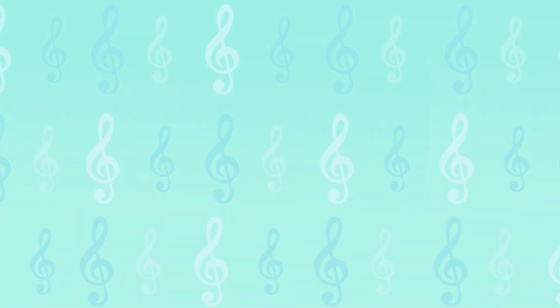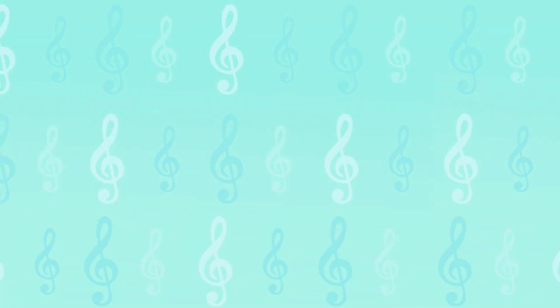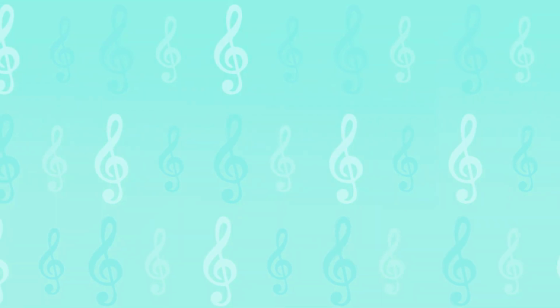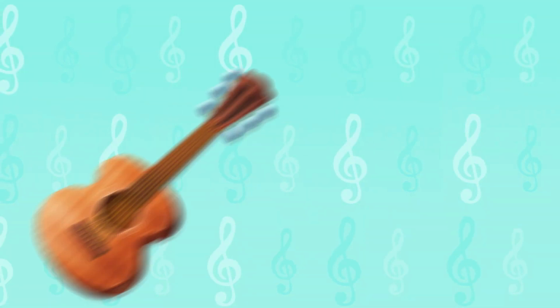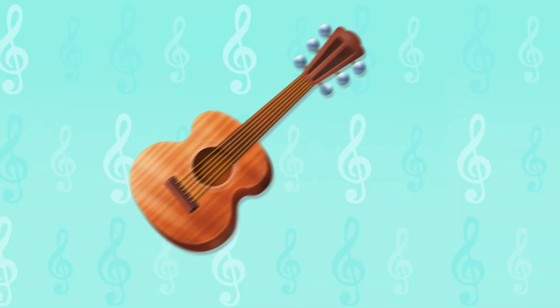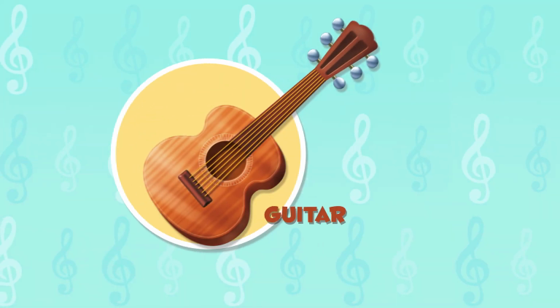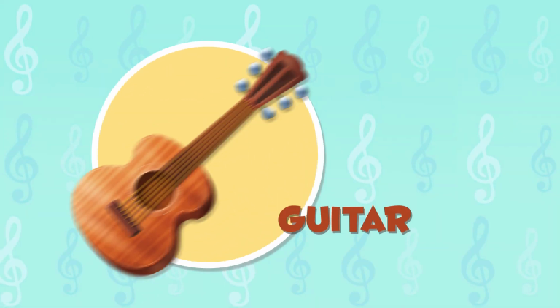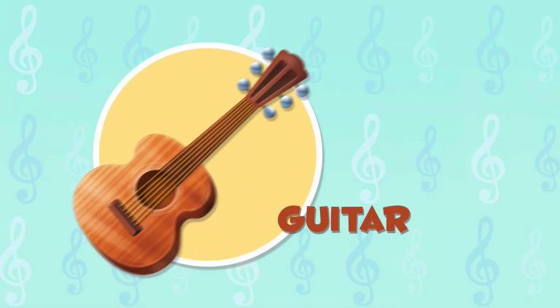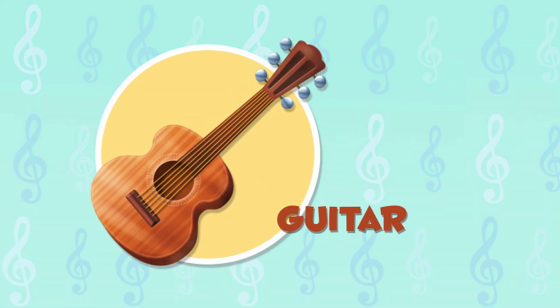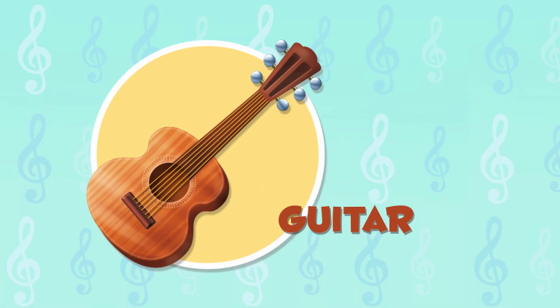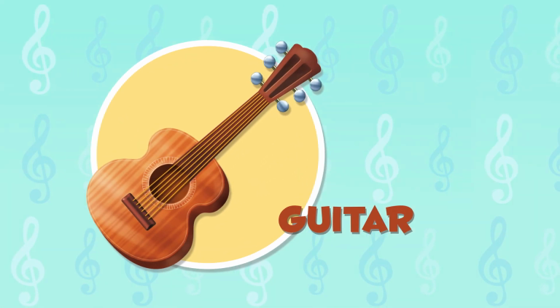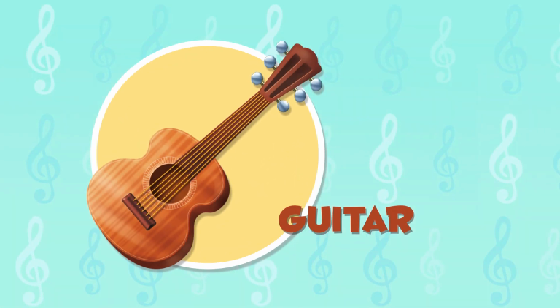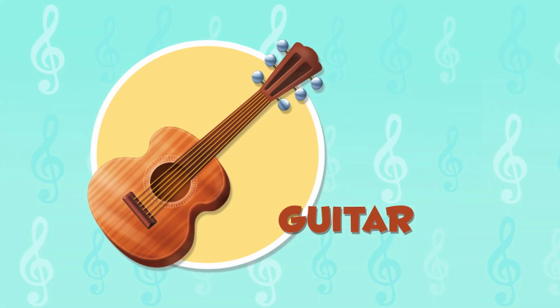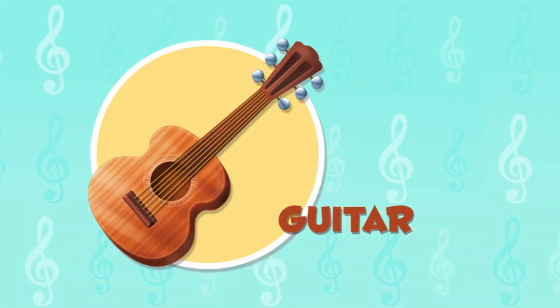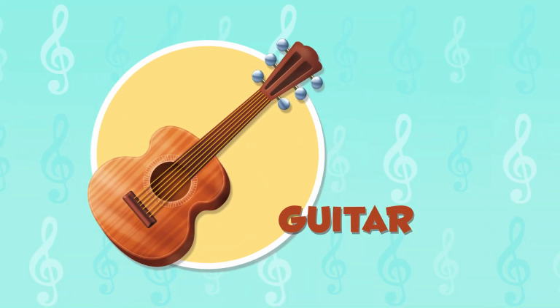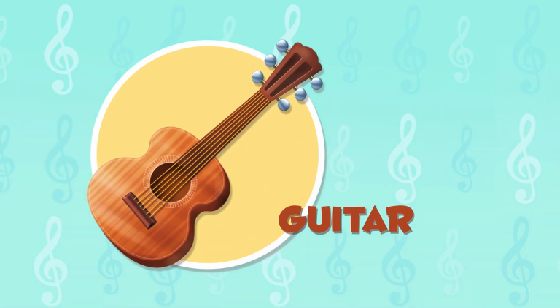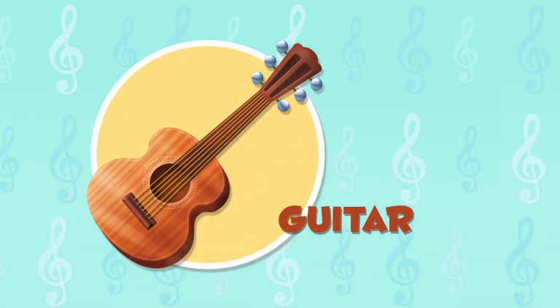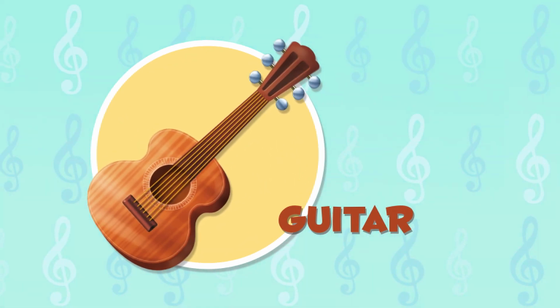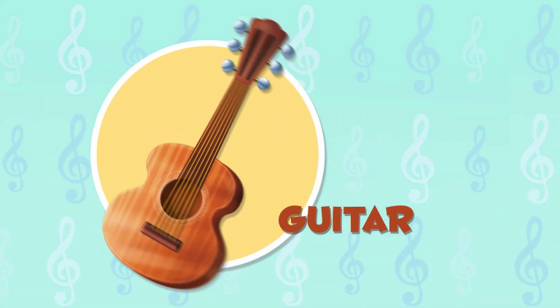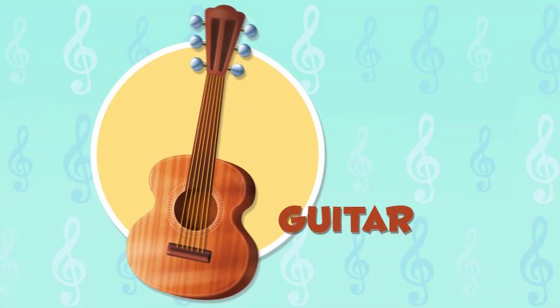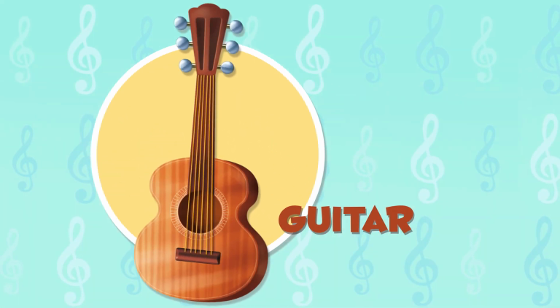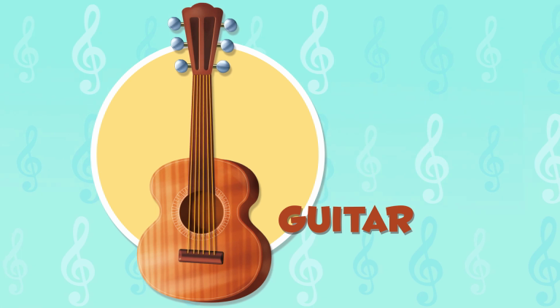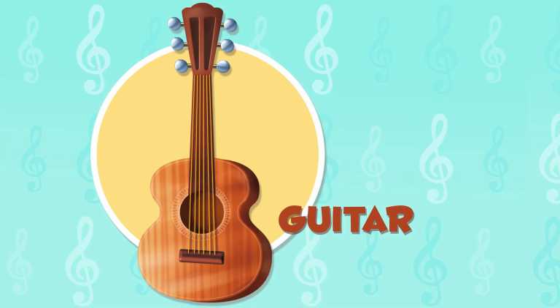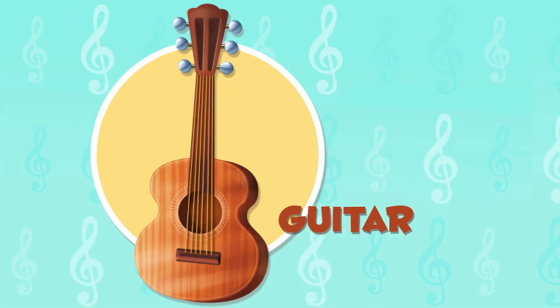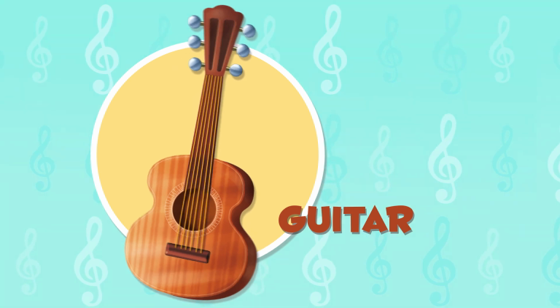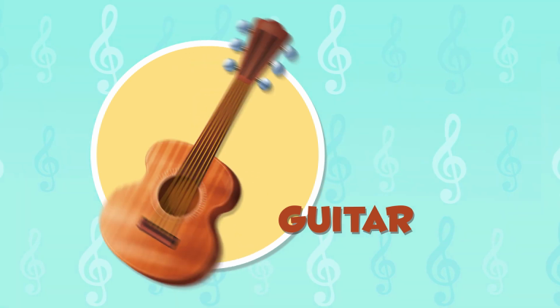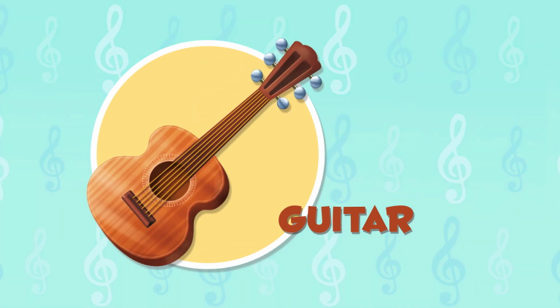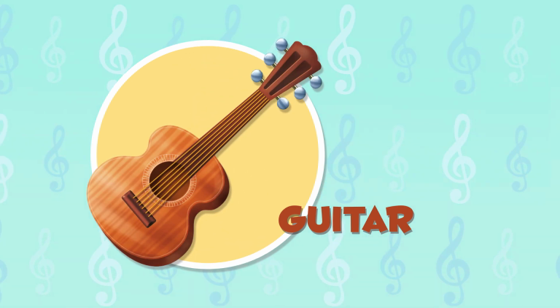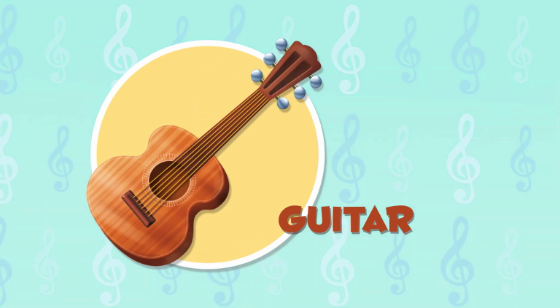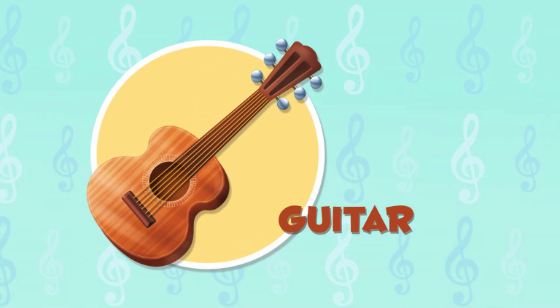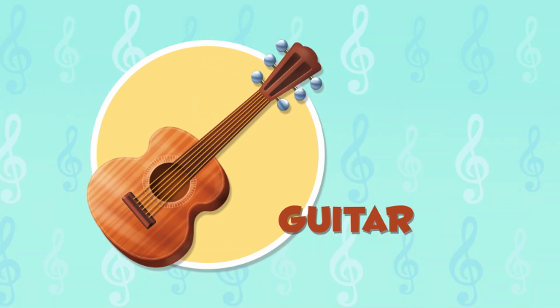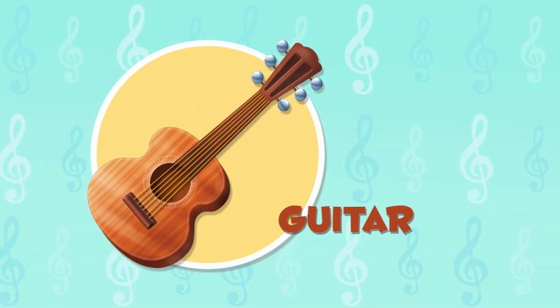The guitar is a six-string instrument. It is used a lot in flamenco music. This is what it sounds like.